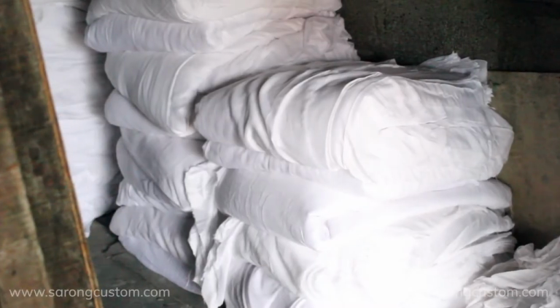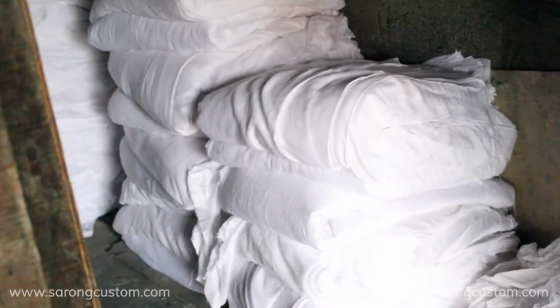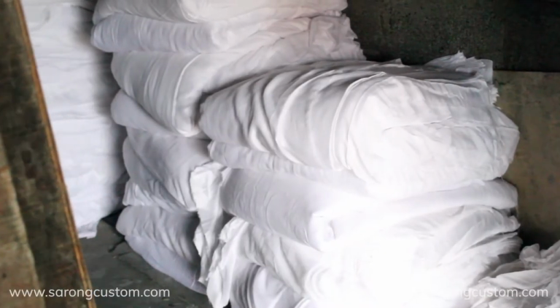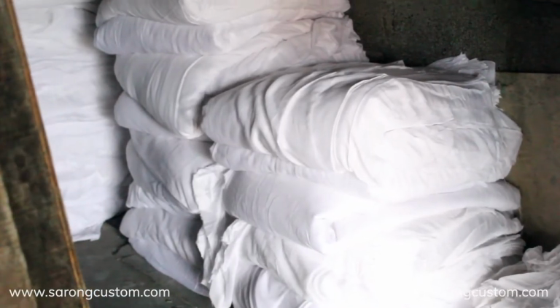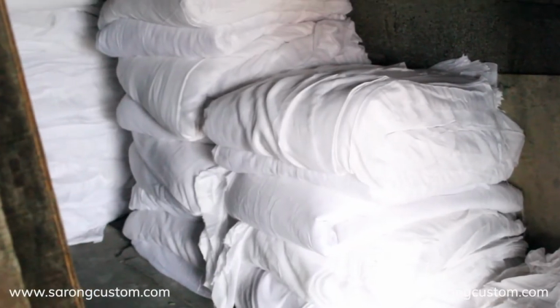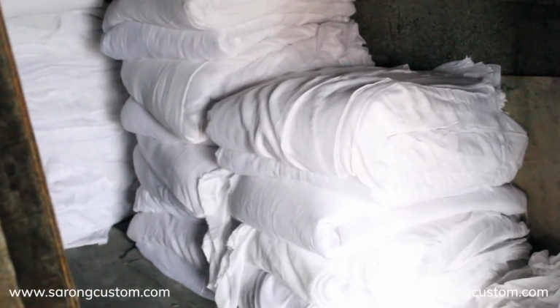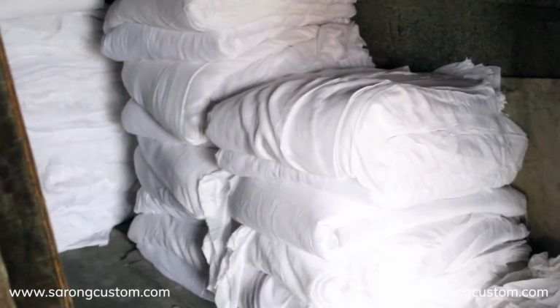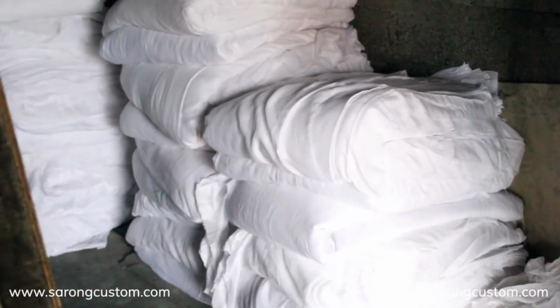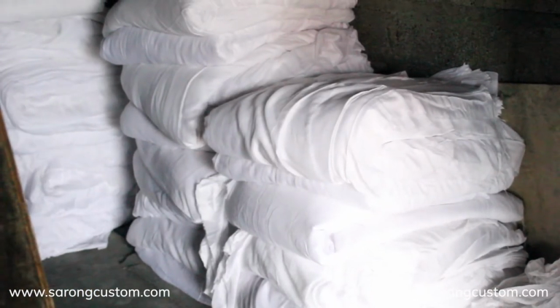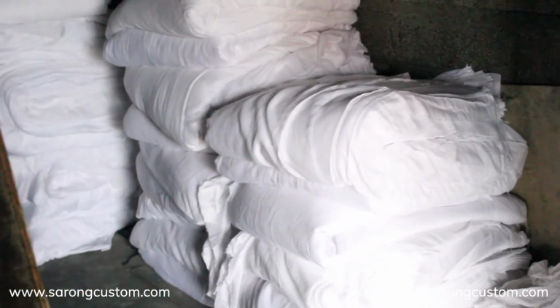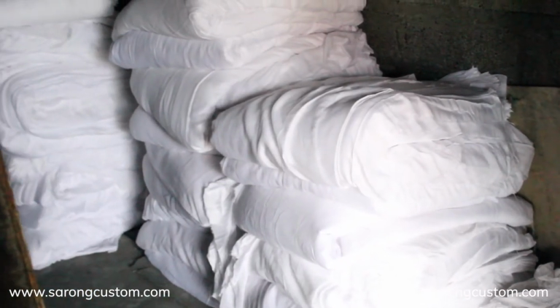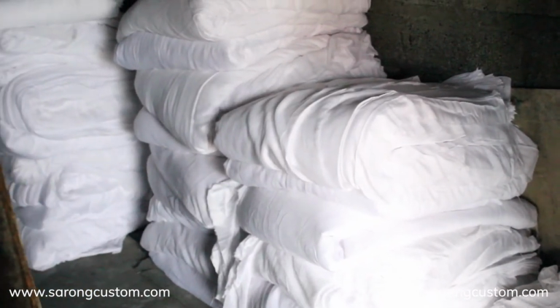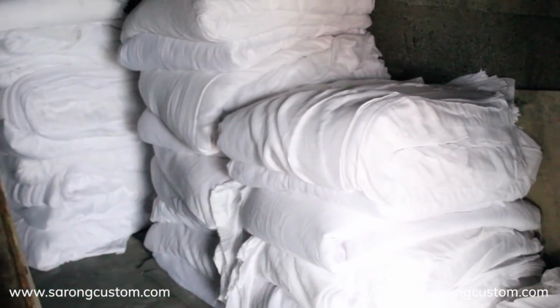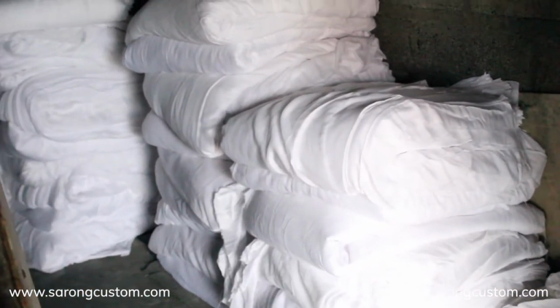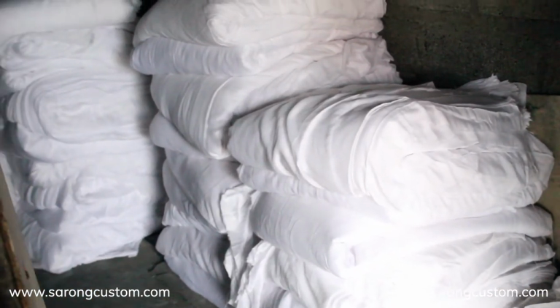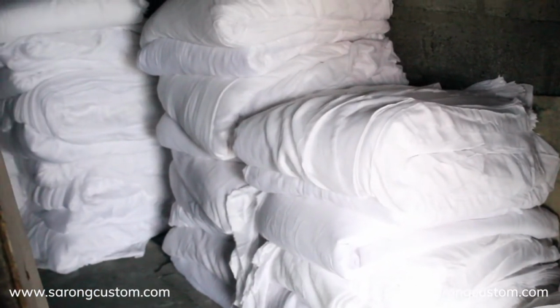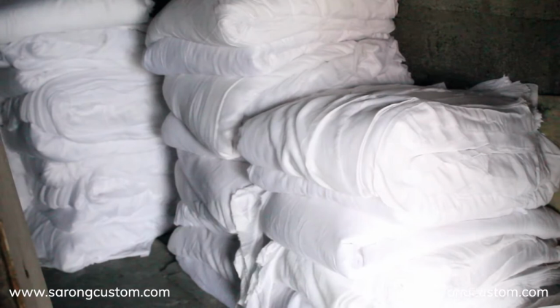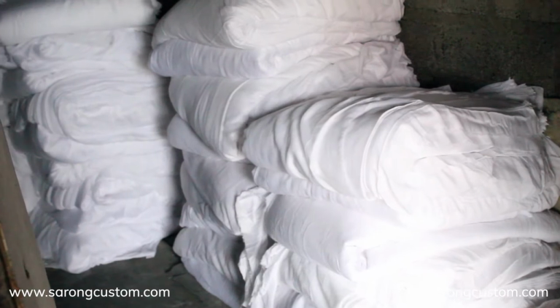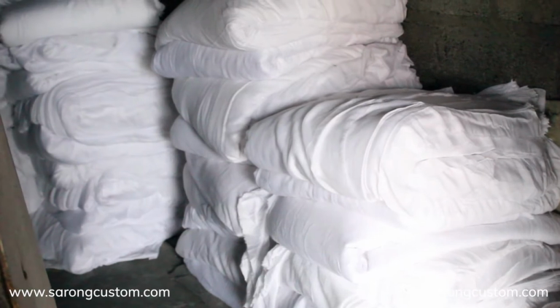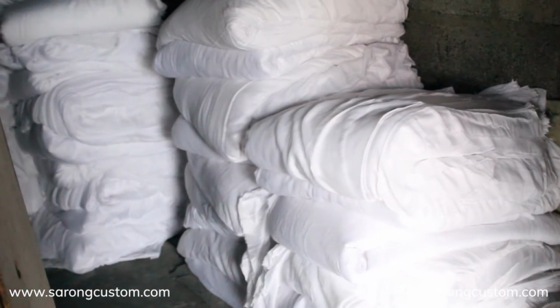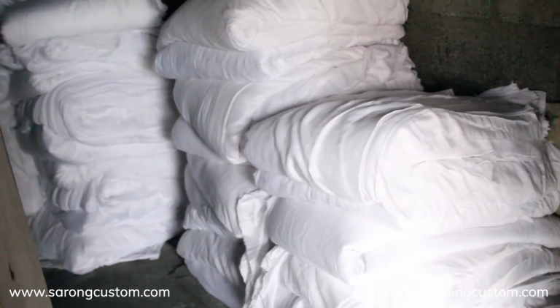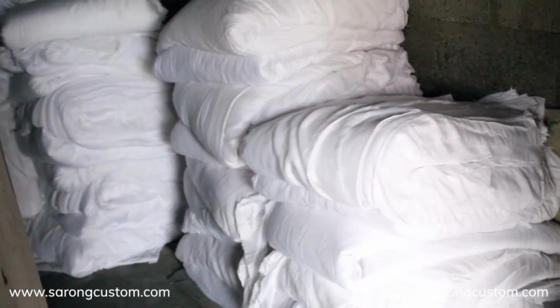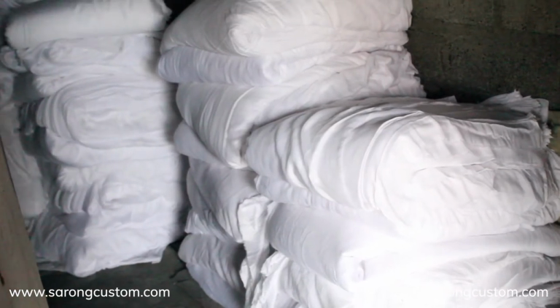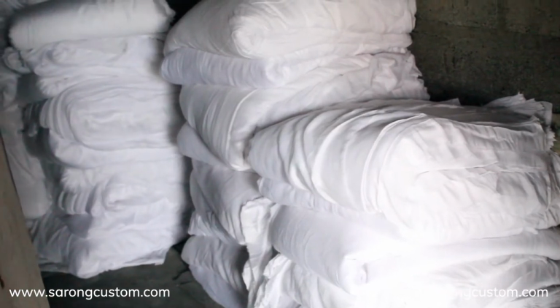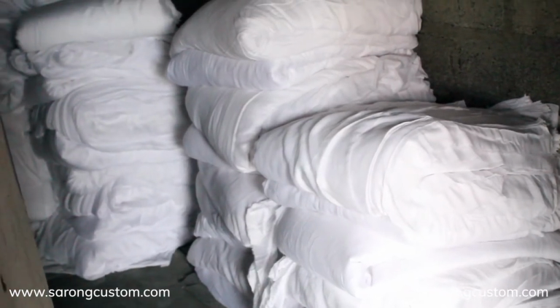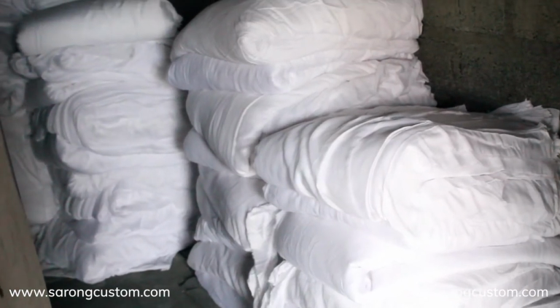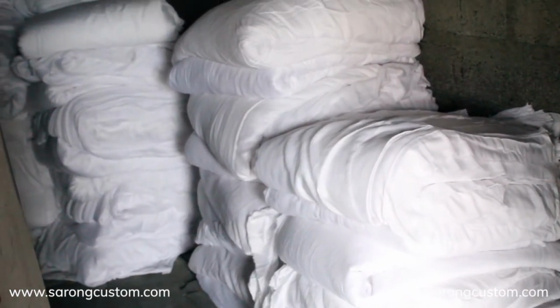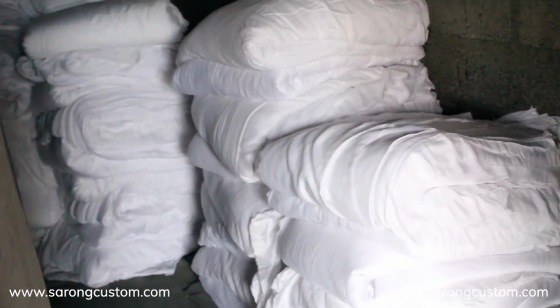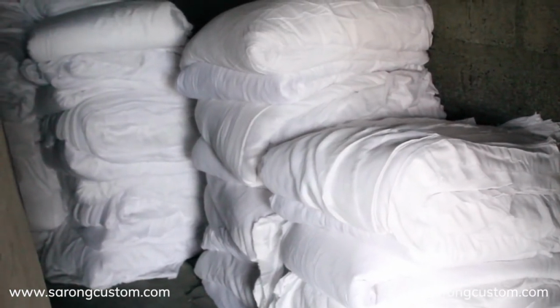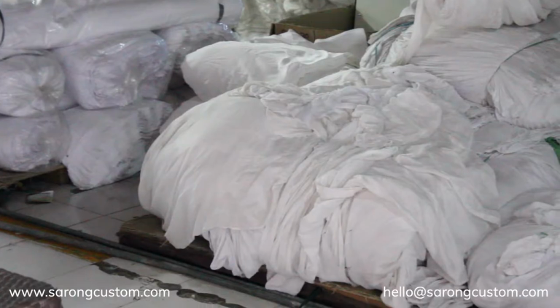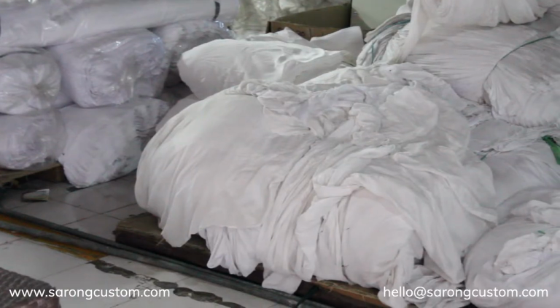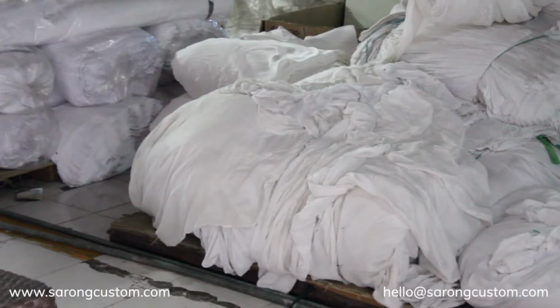Hello everyone. In this video, we would like to explain to you about rayon fabrics that we use to make our beachwear products.